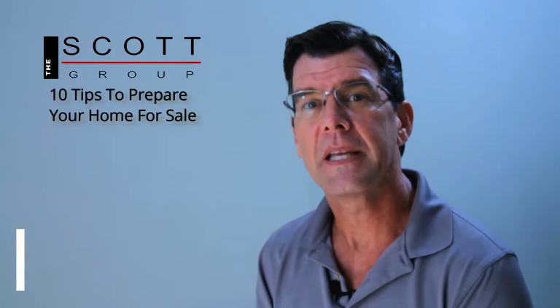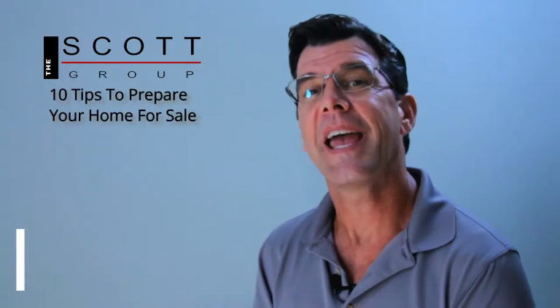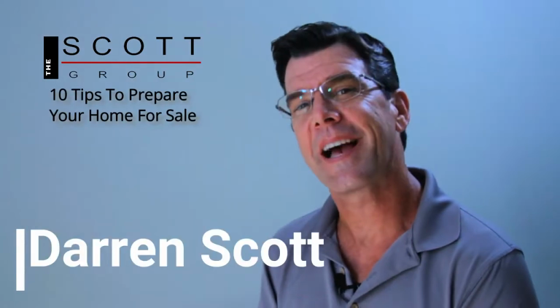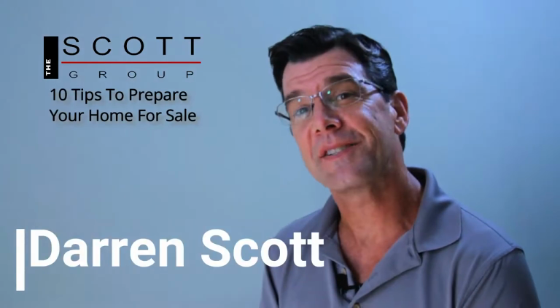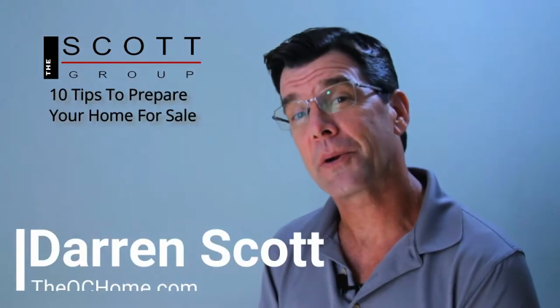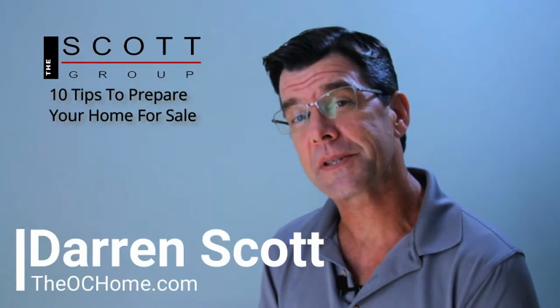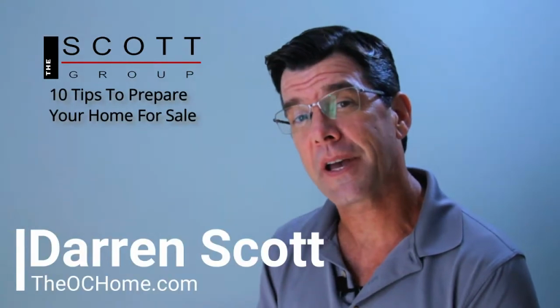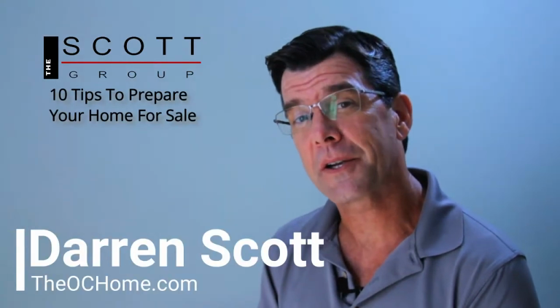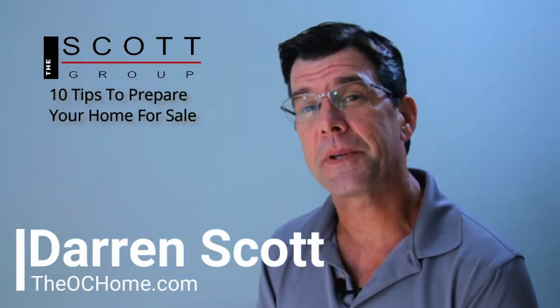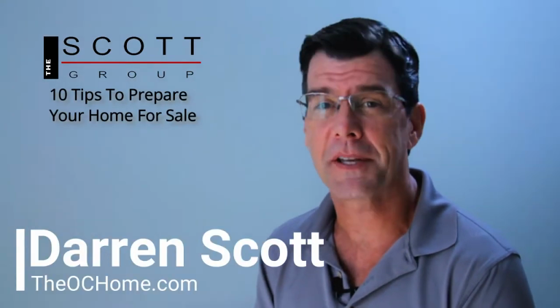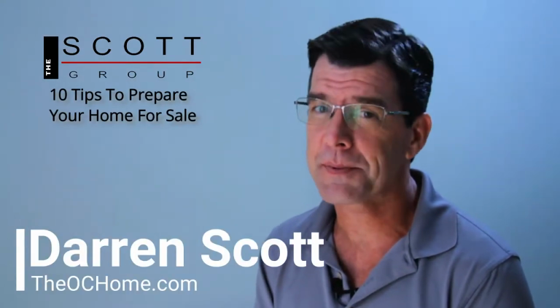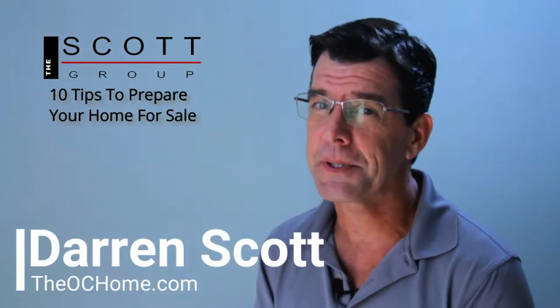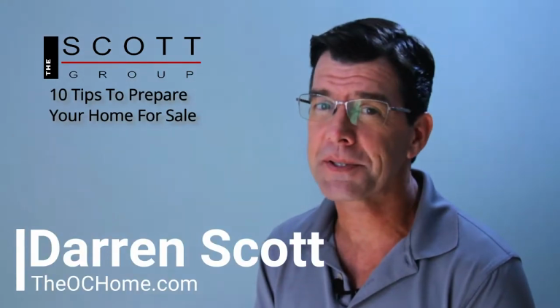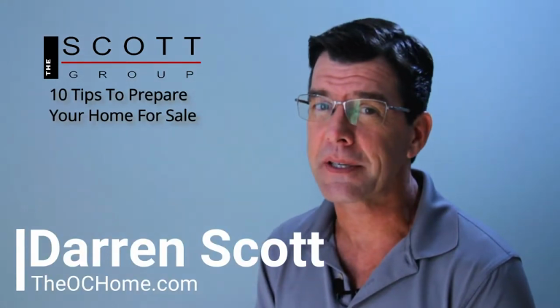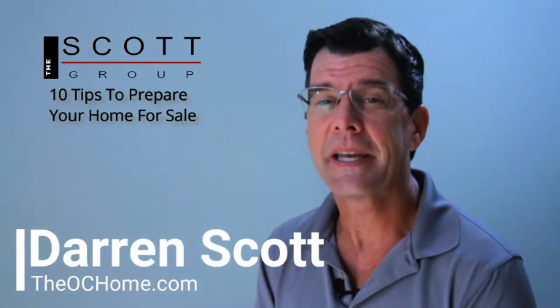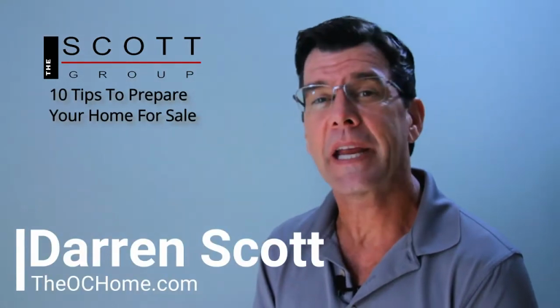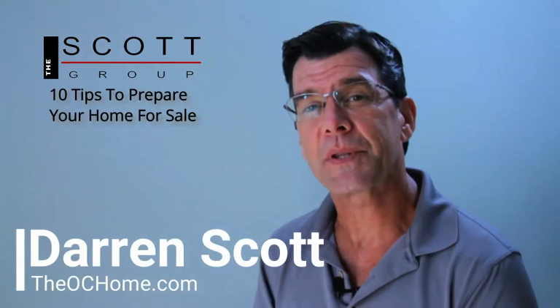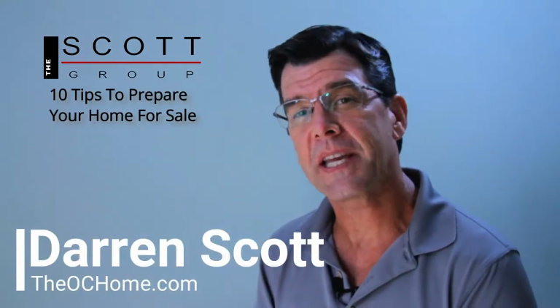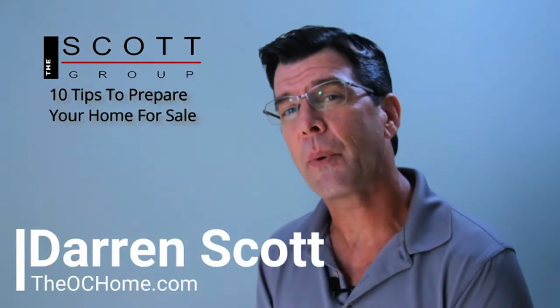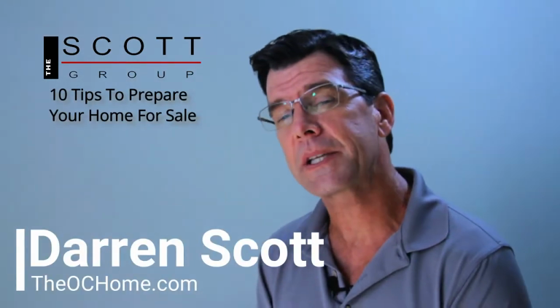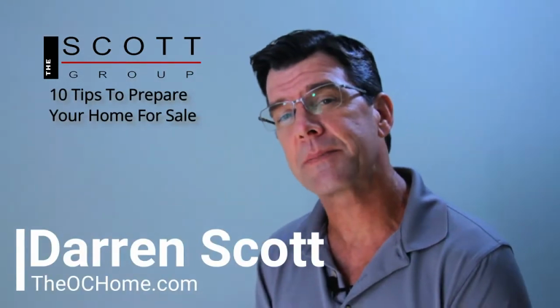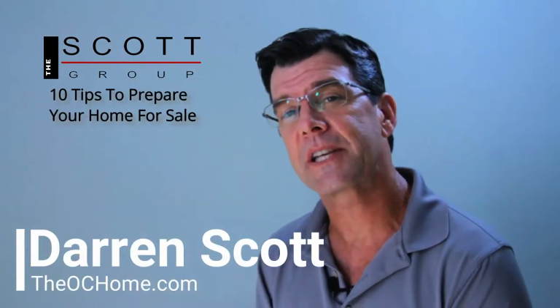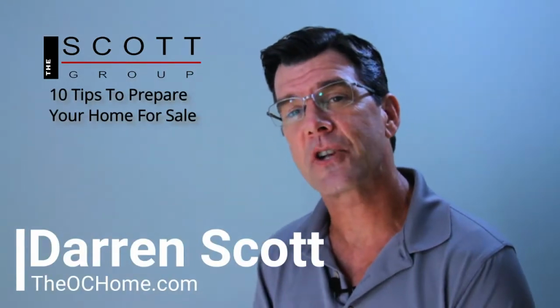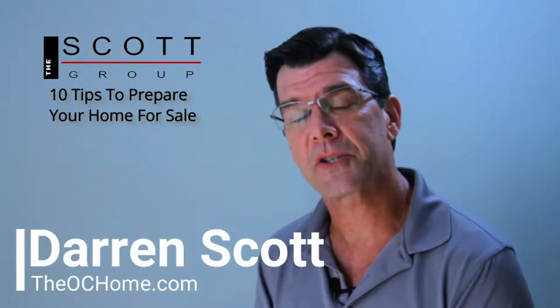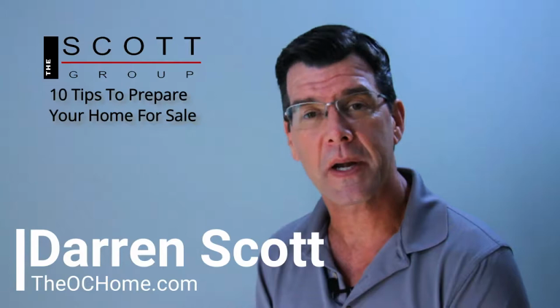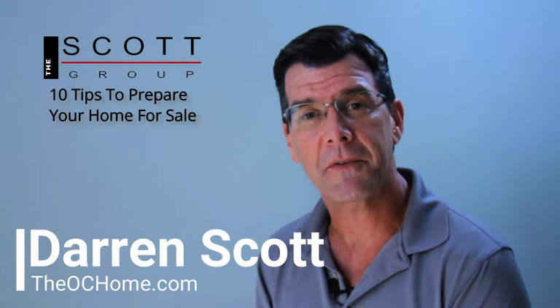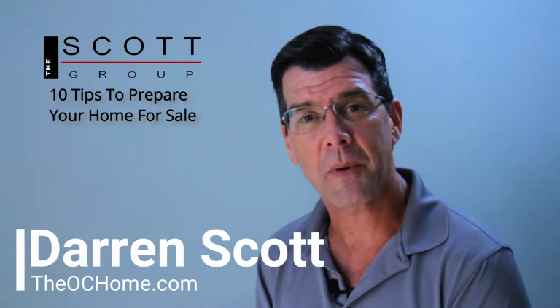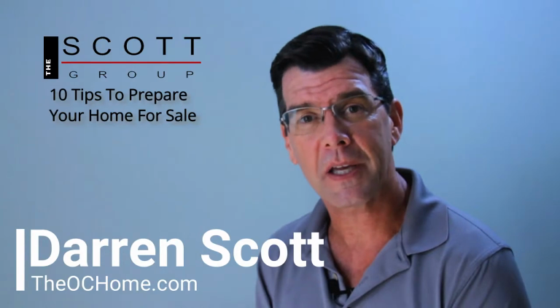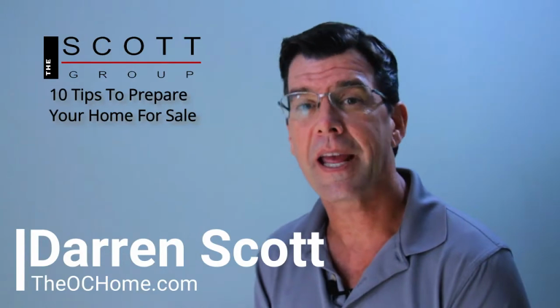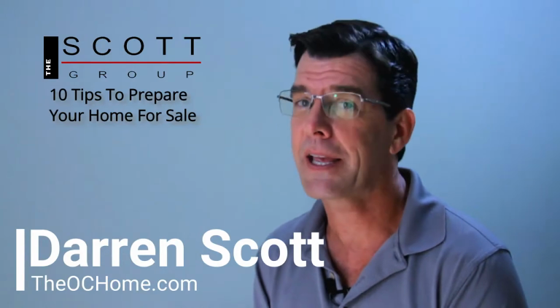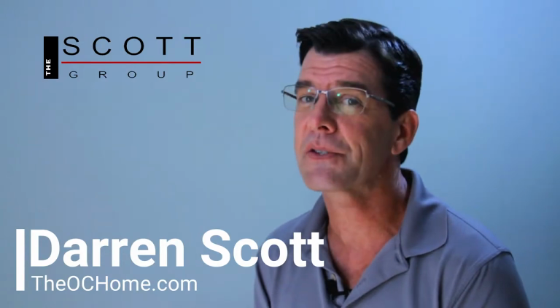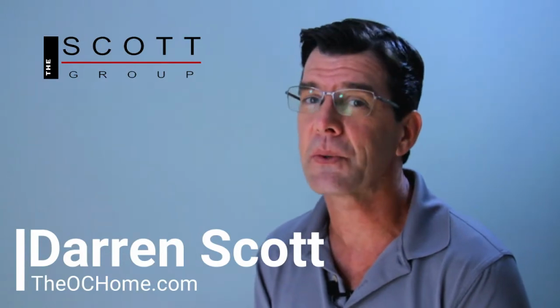Hey guys, Darren with the Sky Group and EXP Realty, here with 10 quick tips to get your house ready for the market and sold.